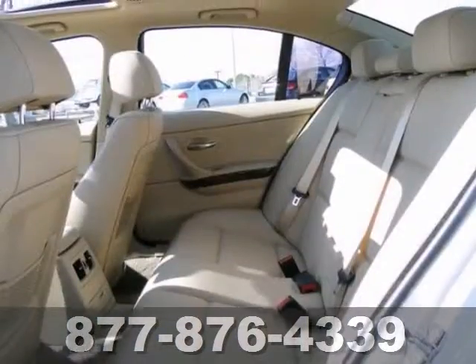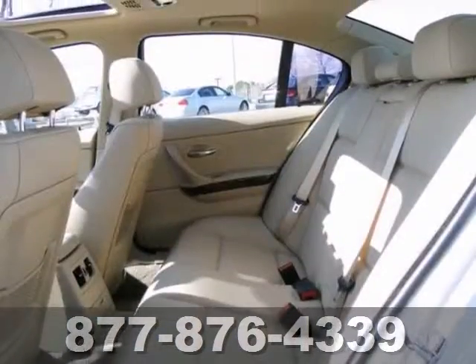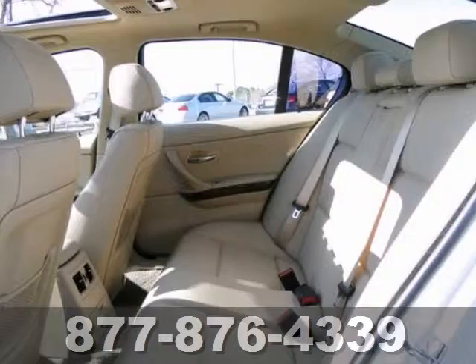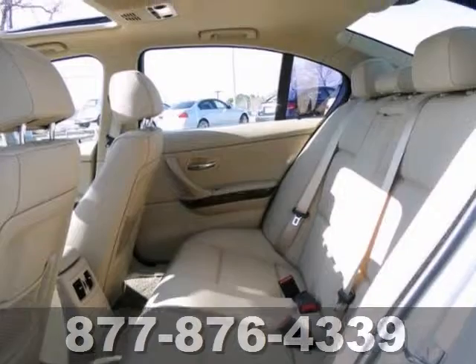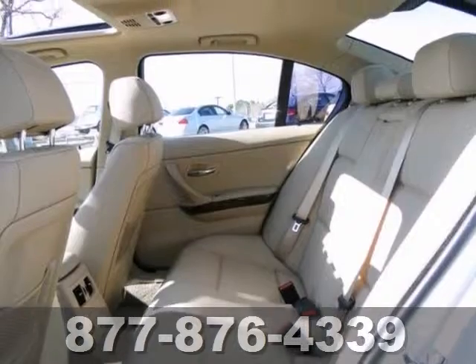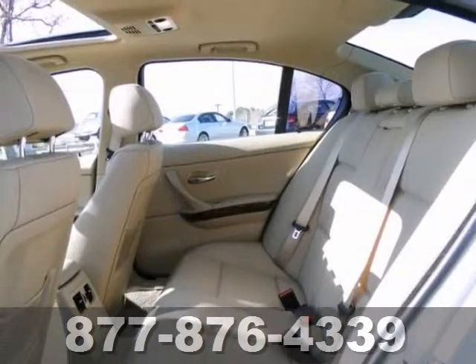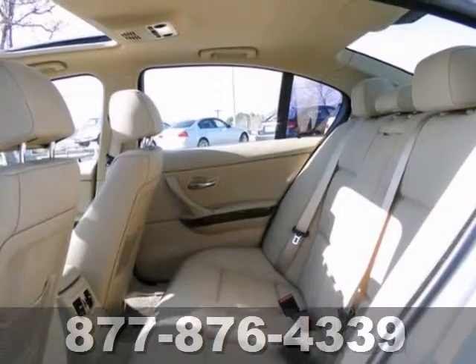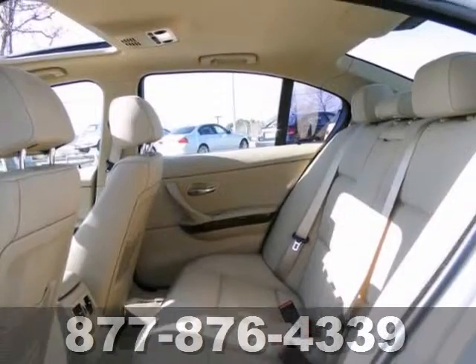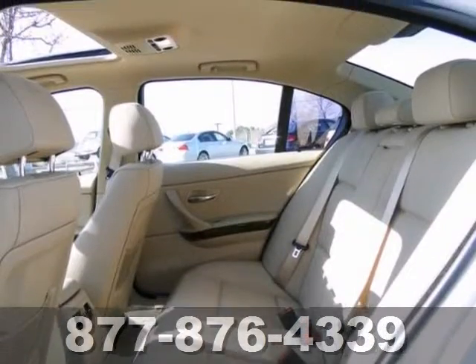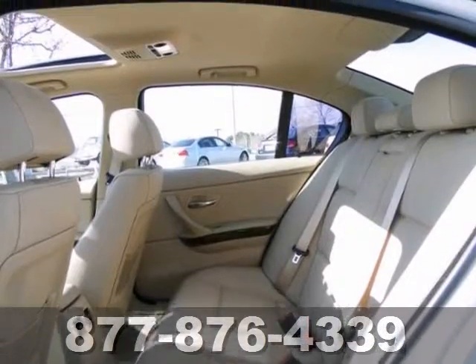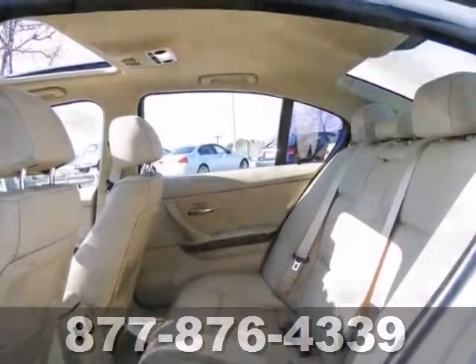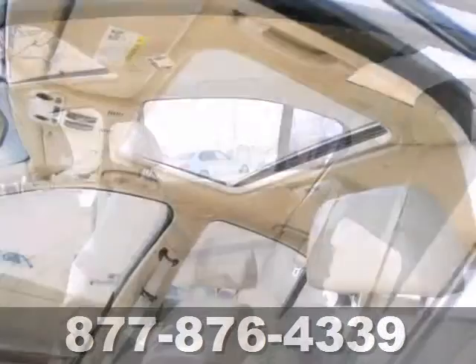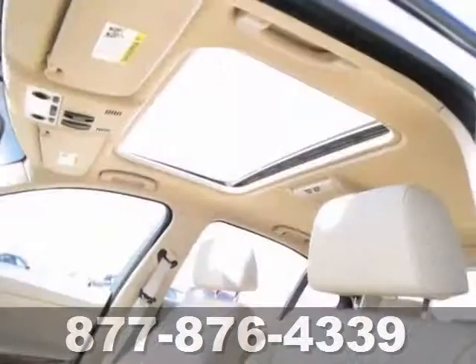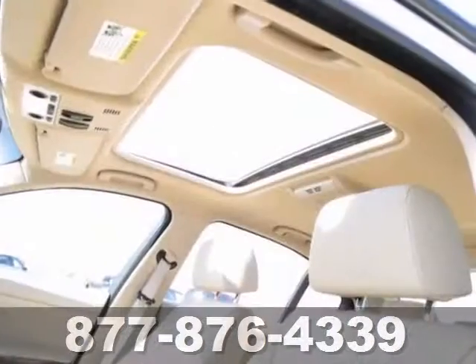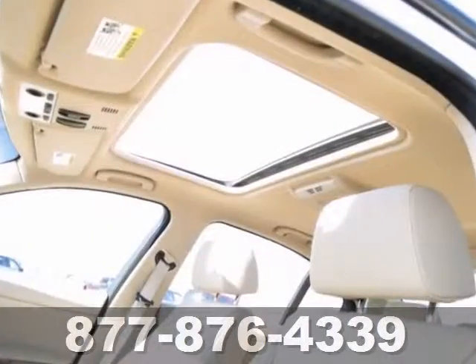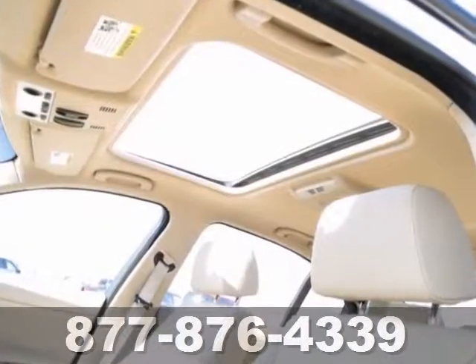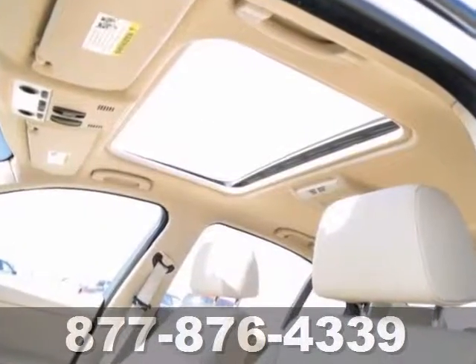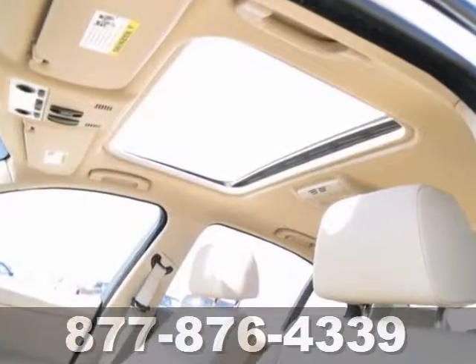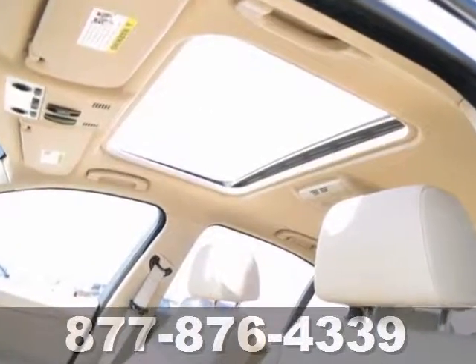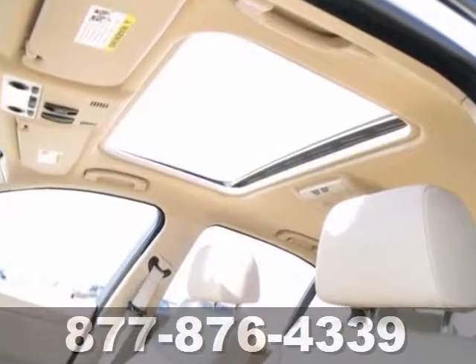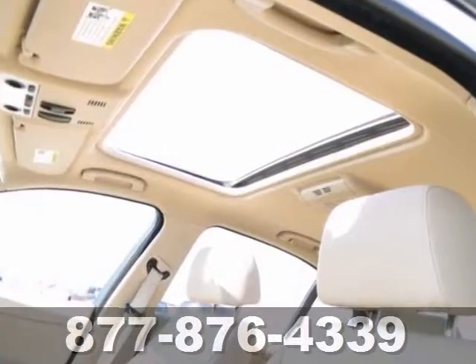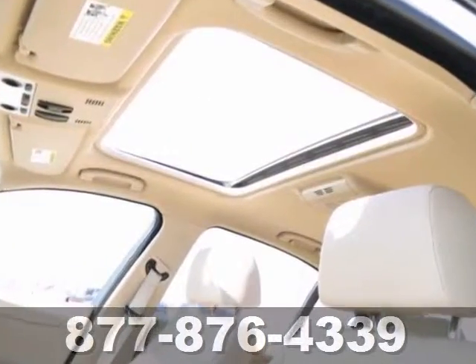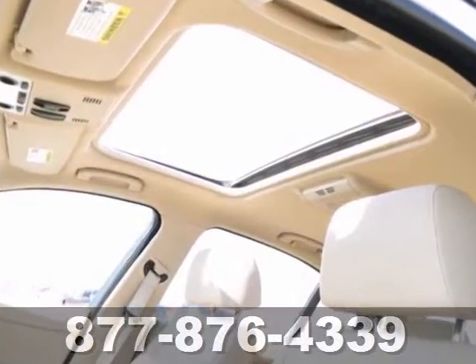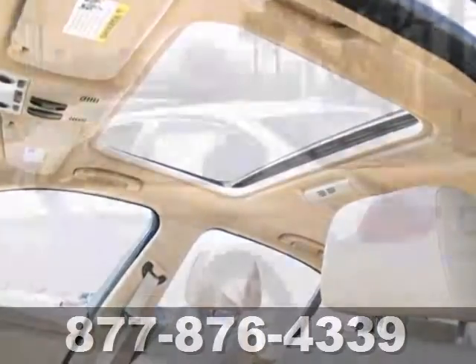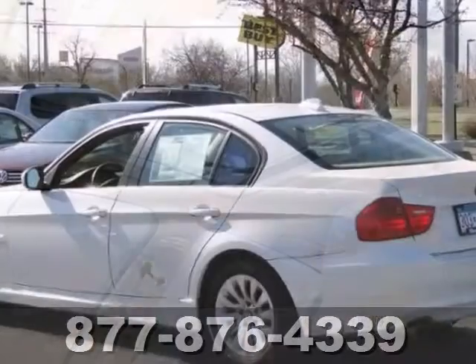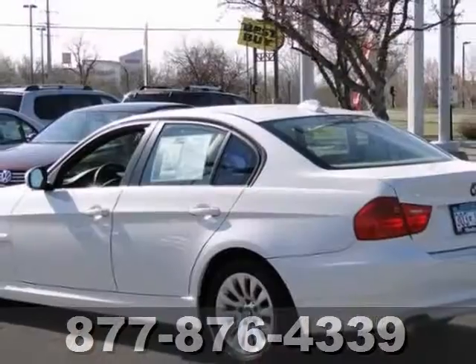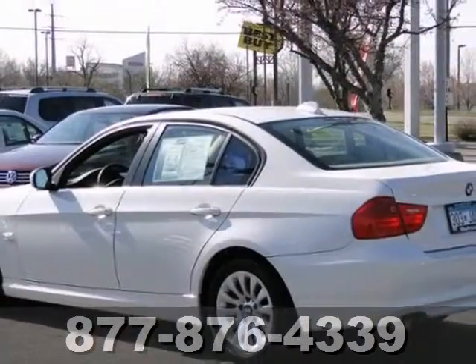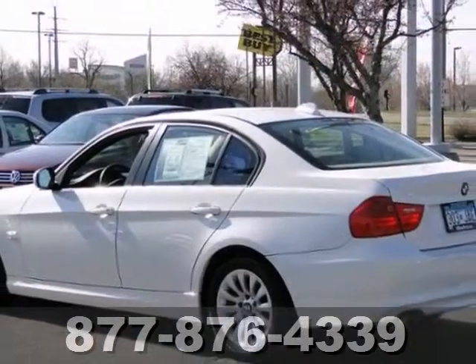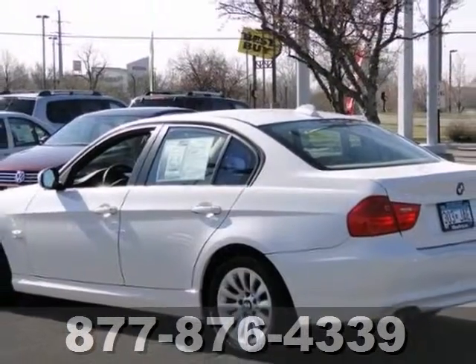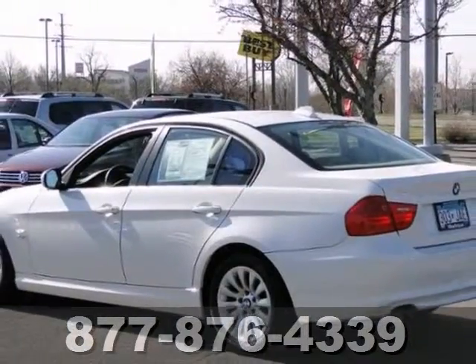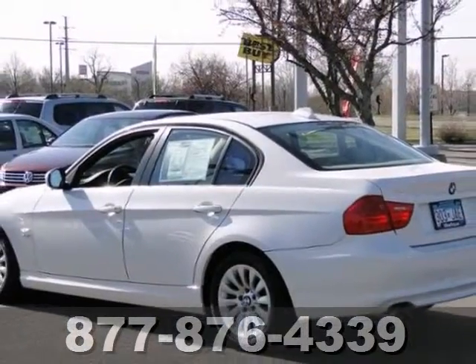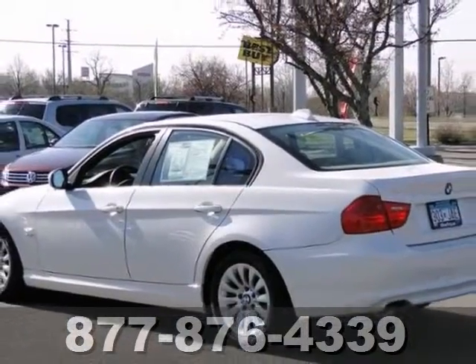Plus, with push-button start and a power sunroof, it won't be here for long. Come in for a test drive.